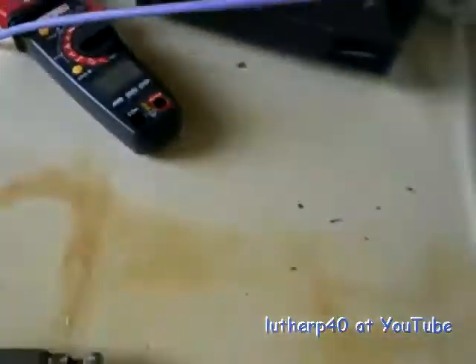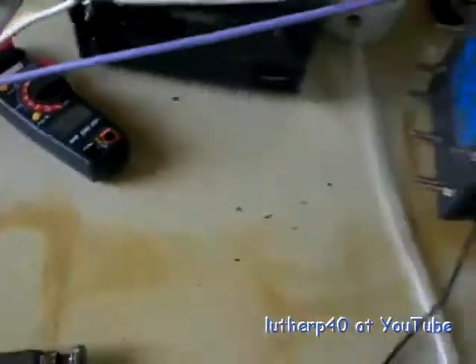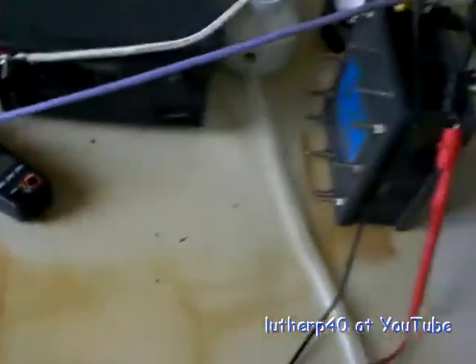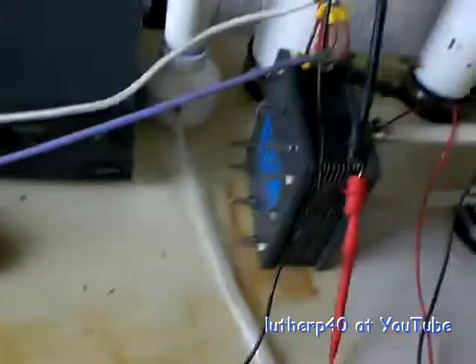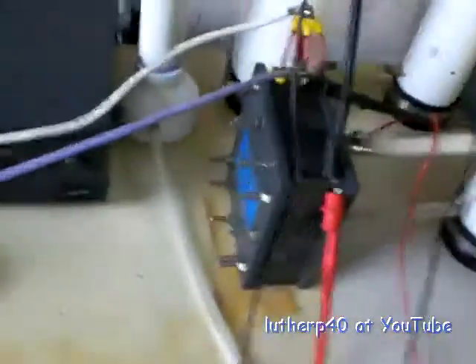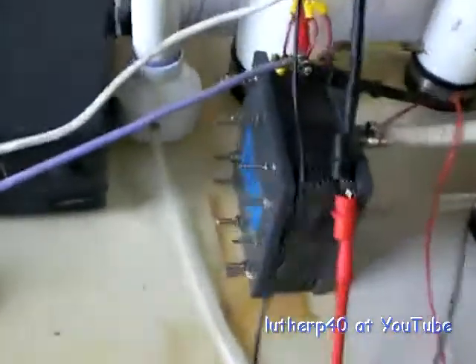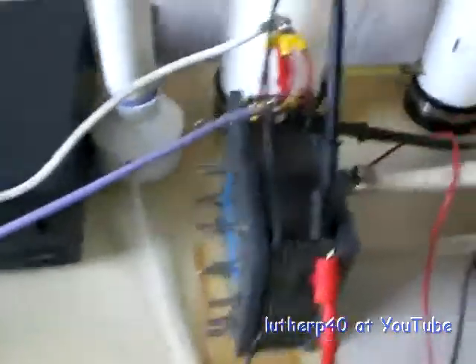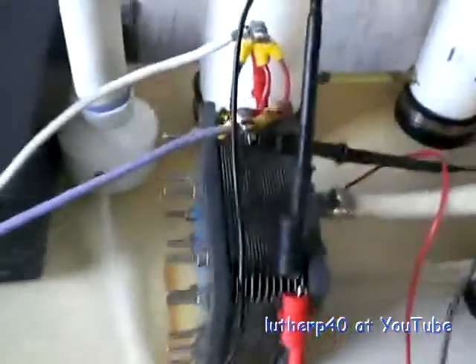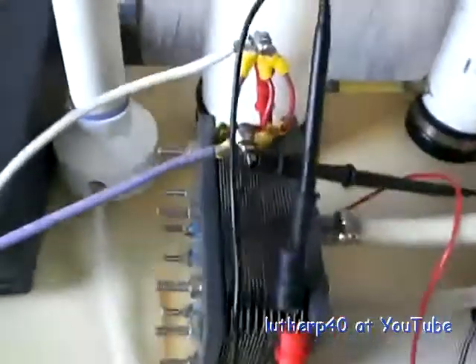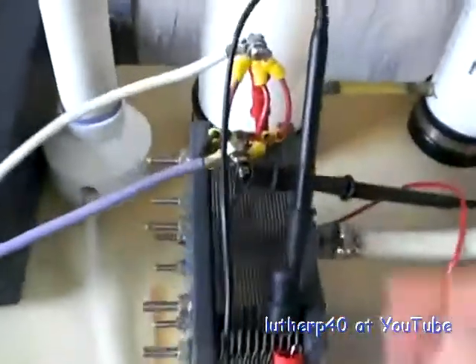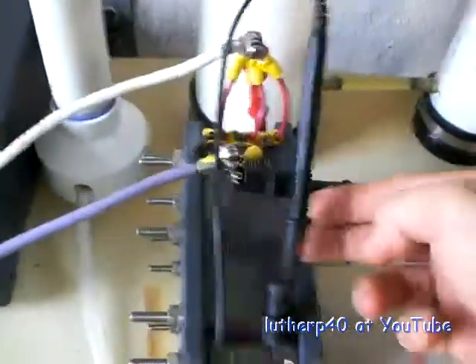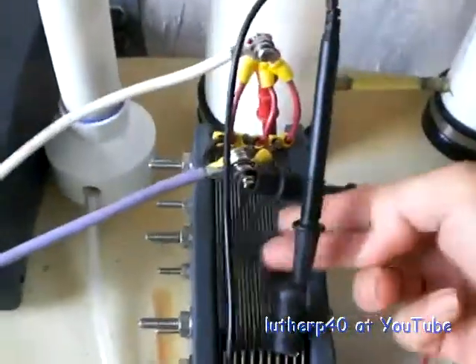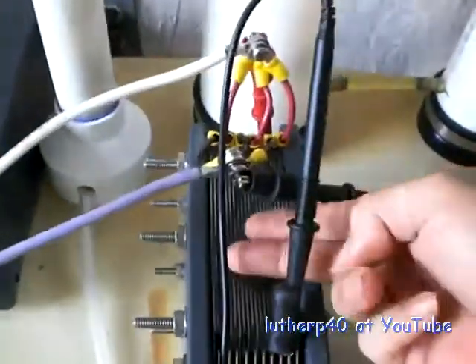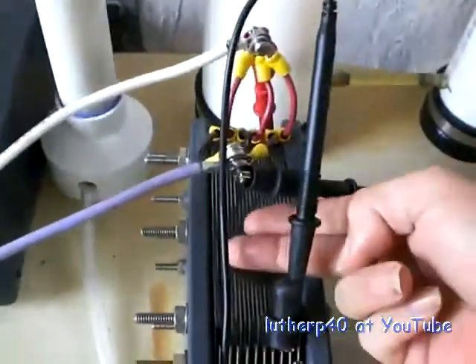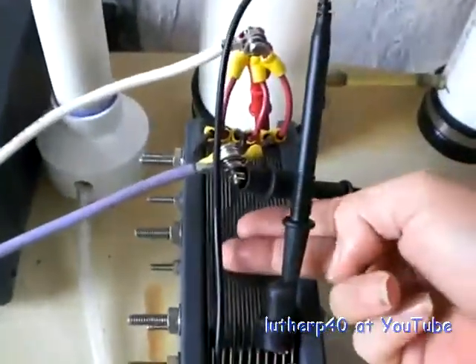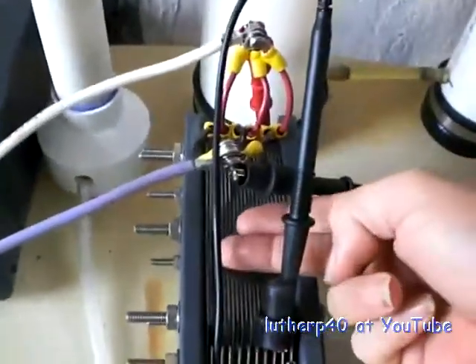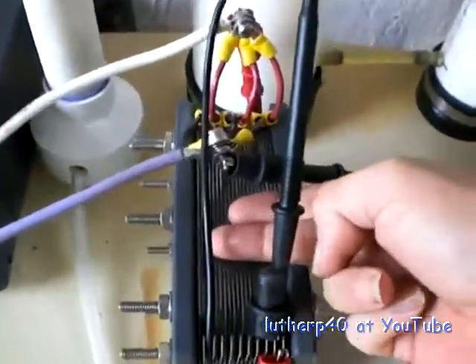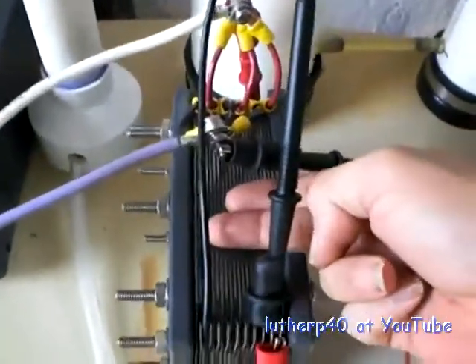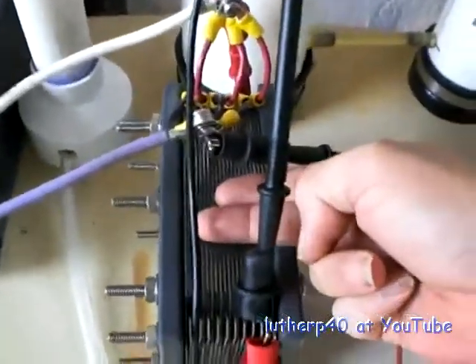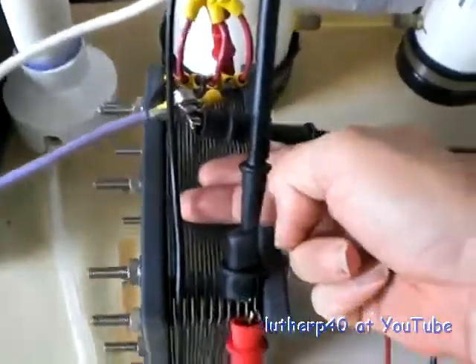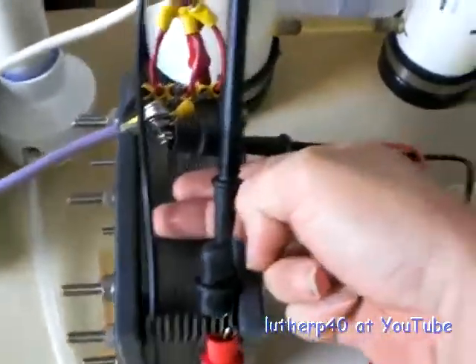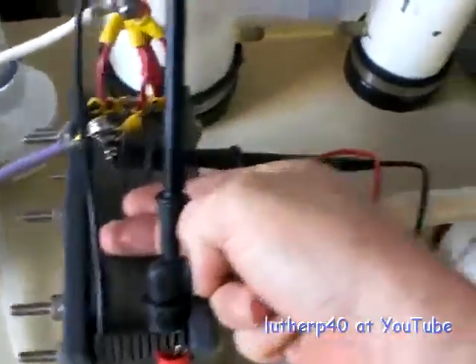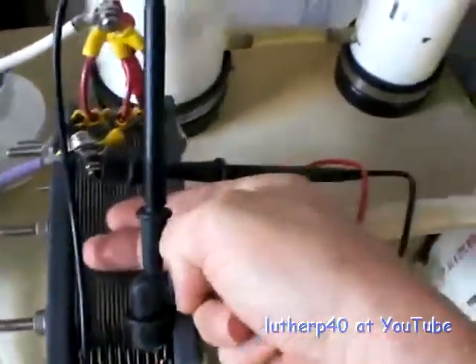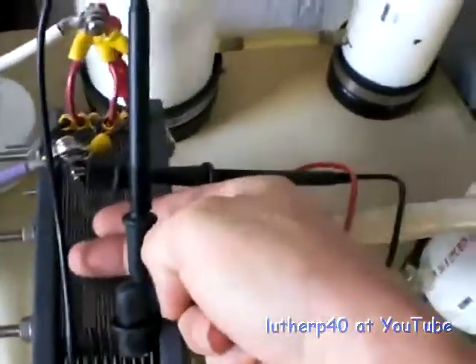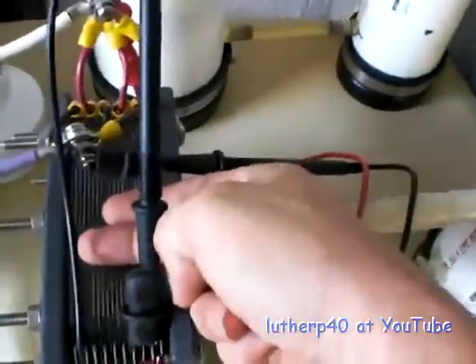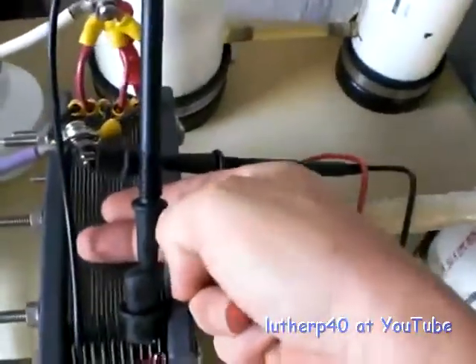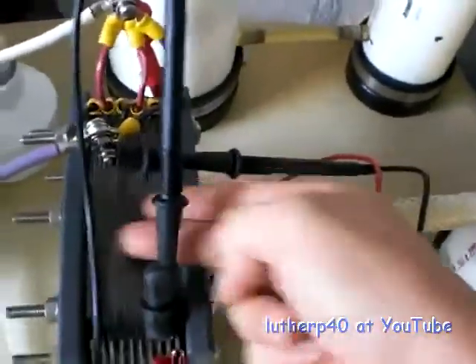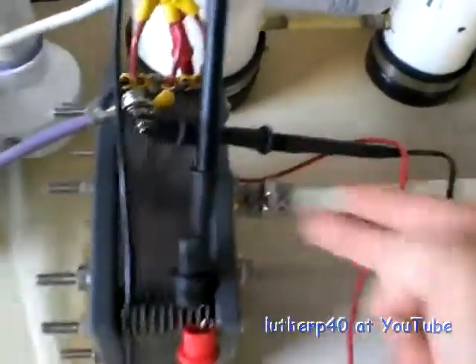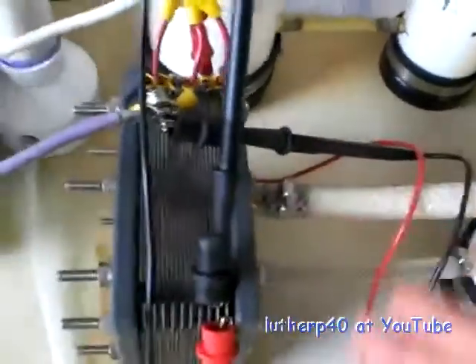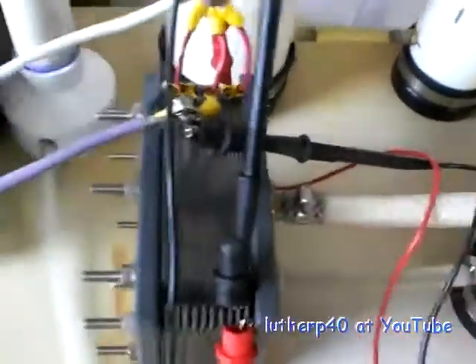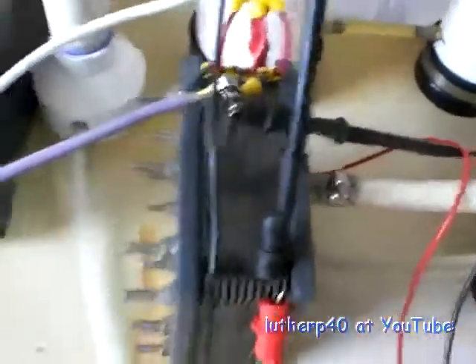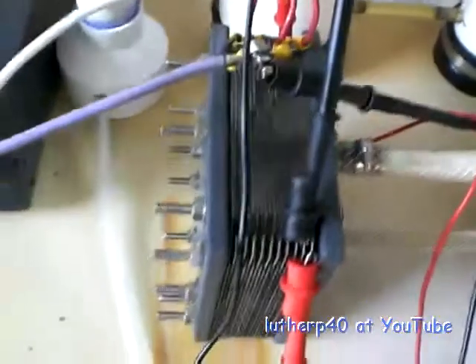Now in this configuration, with it set like this, it'll heat up. So I don't want to leave it like this for very long.